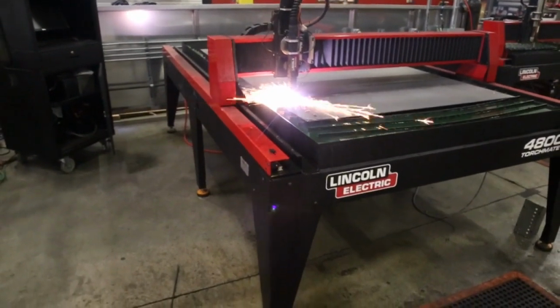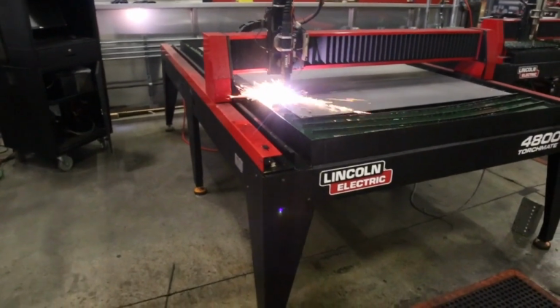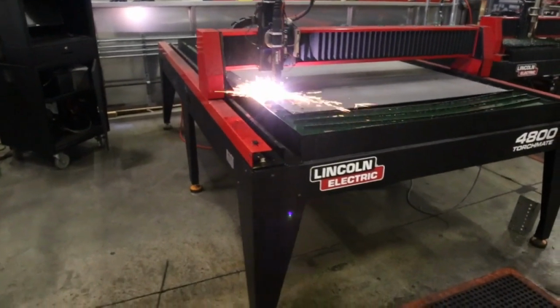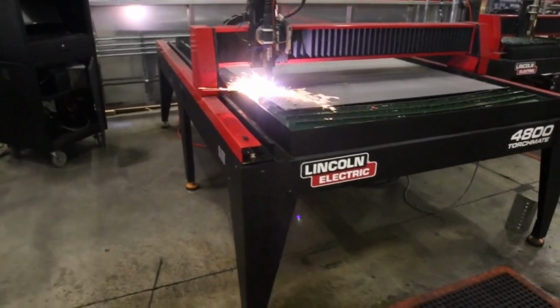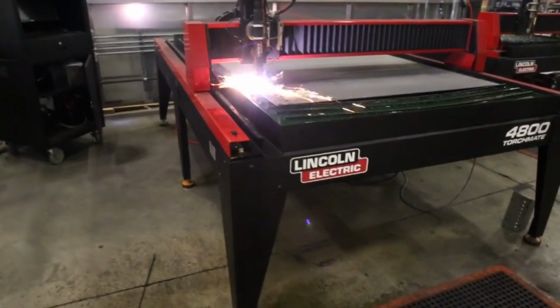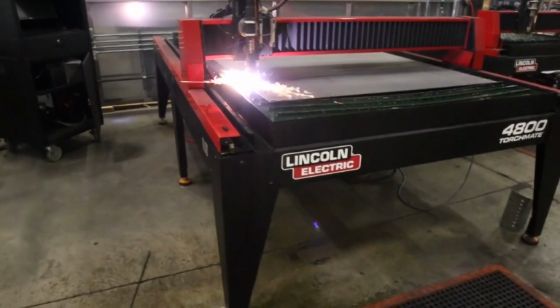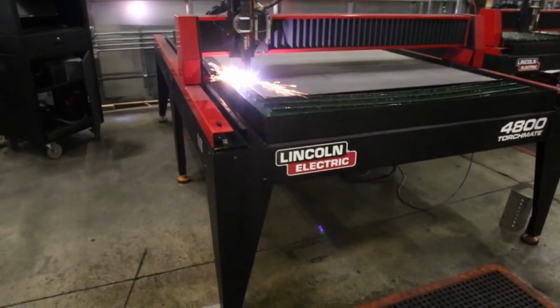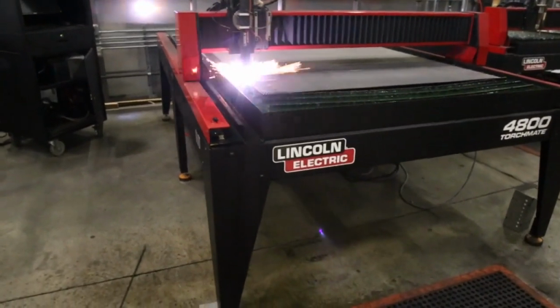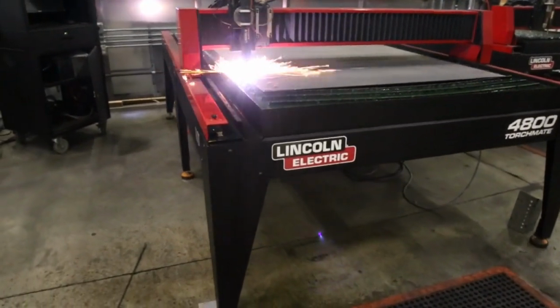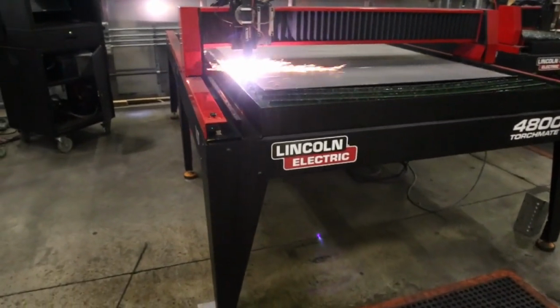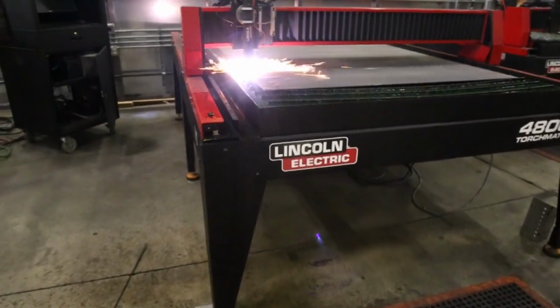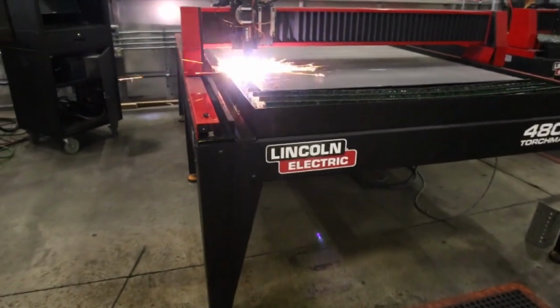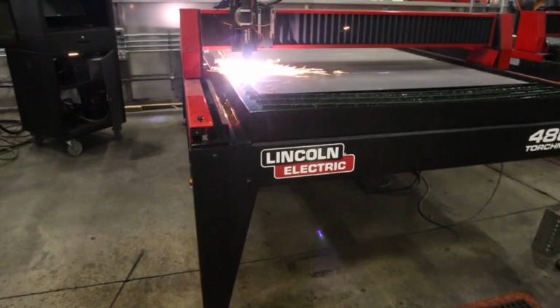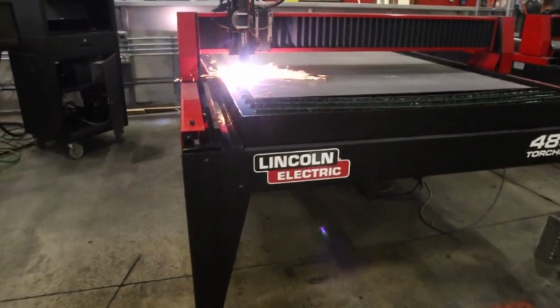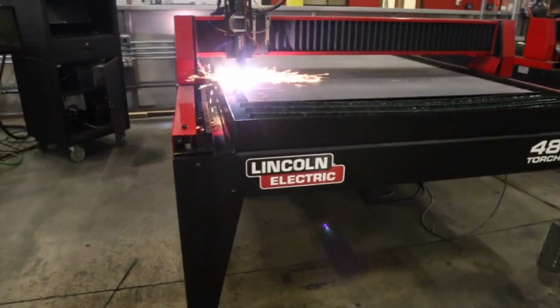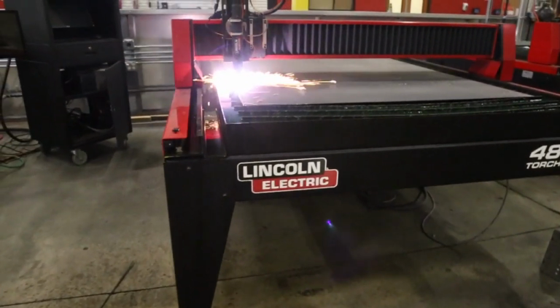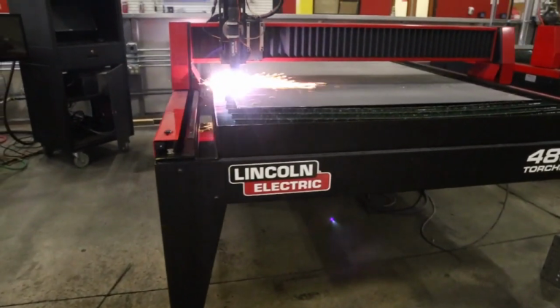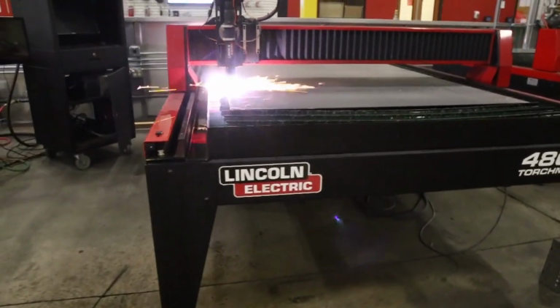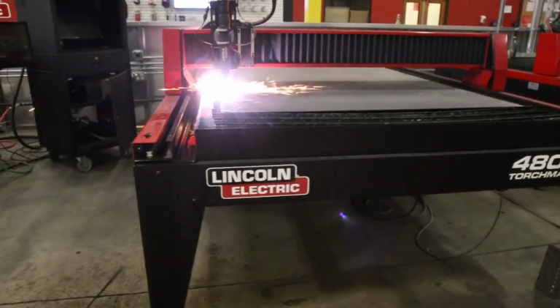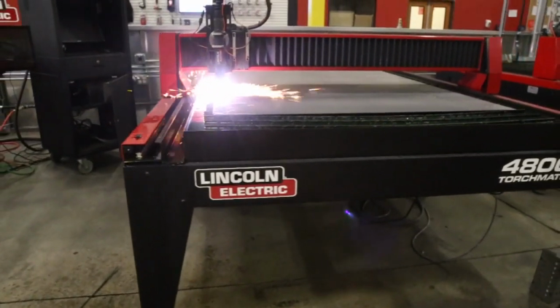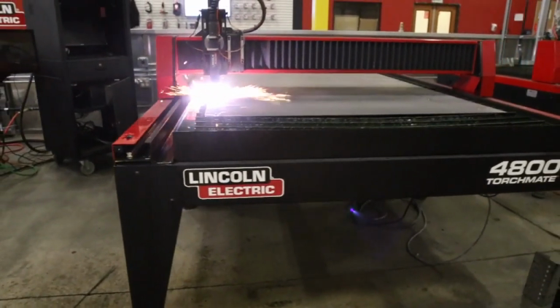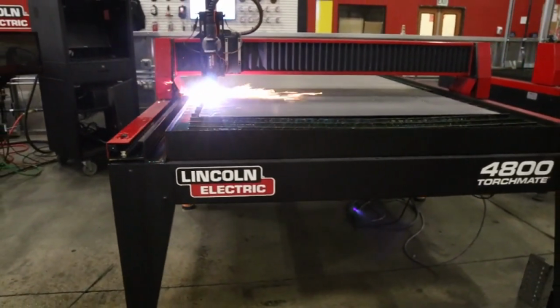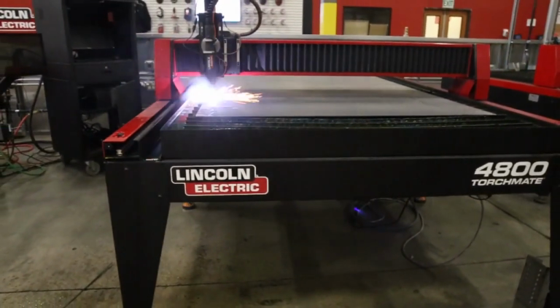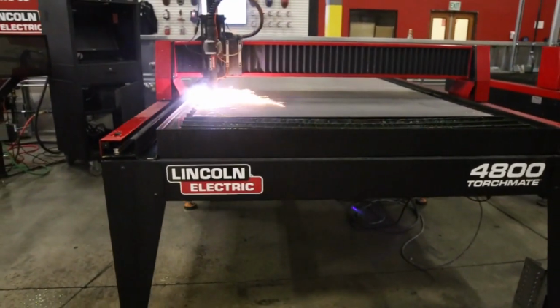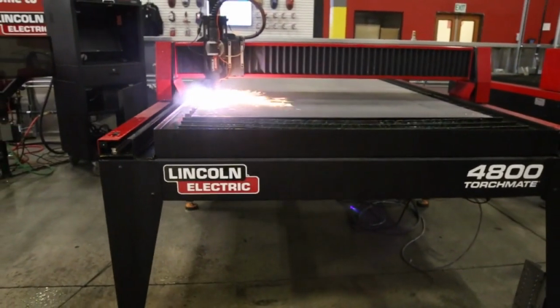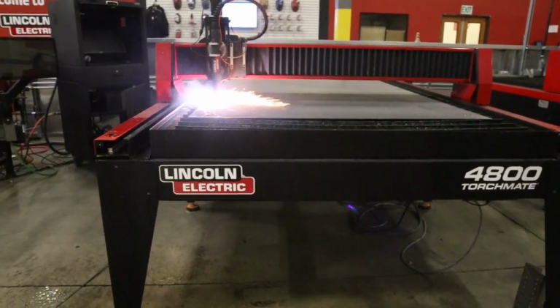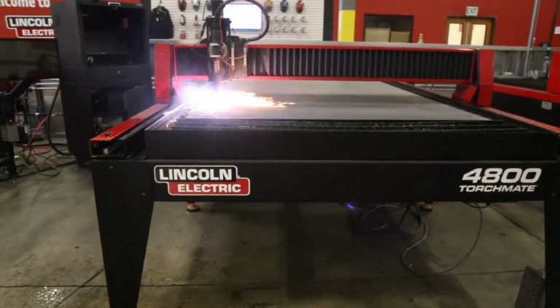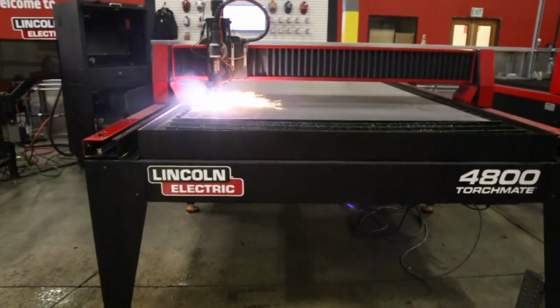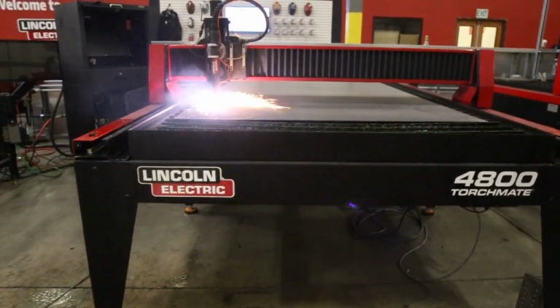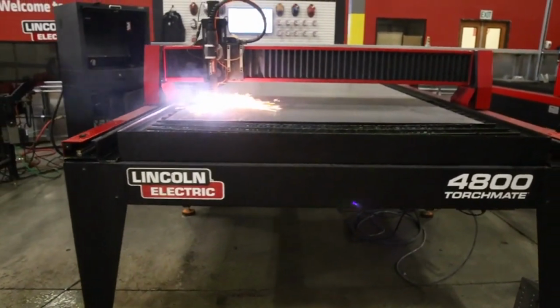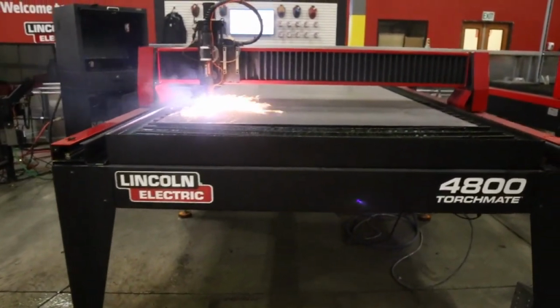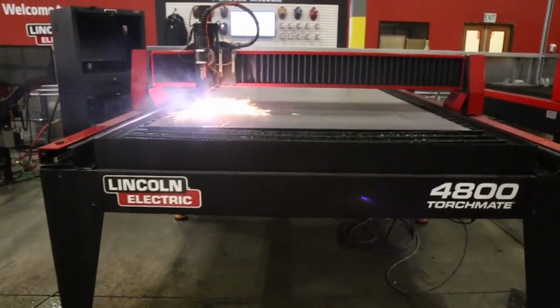Compared to other leading competitors, the Fluxcut 125 consumables last up to six times longer and maintain faster cutting speeds on a variety of materials.